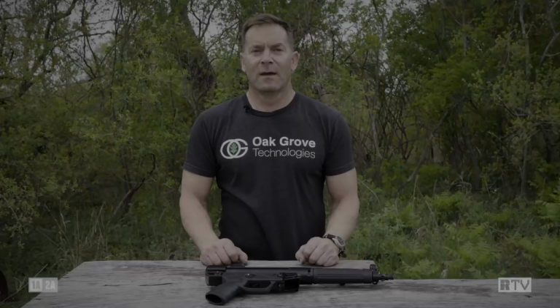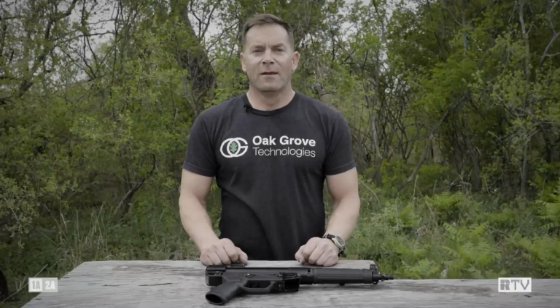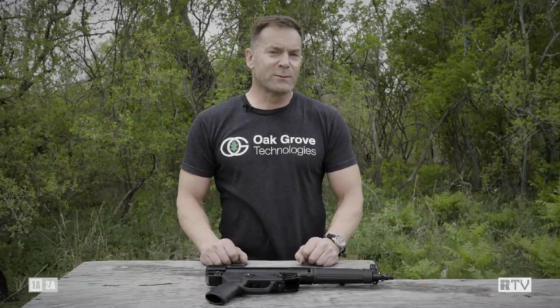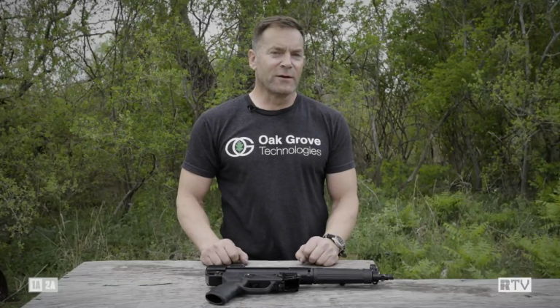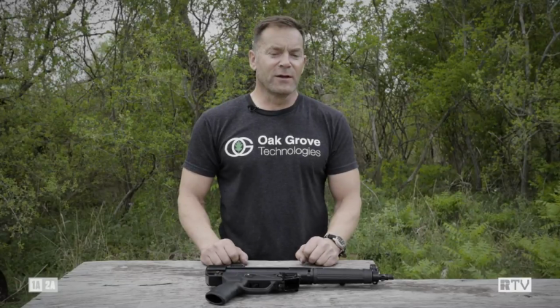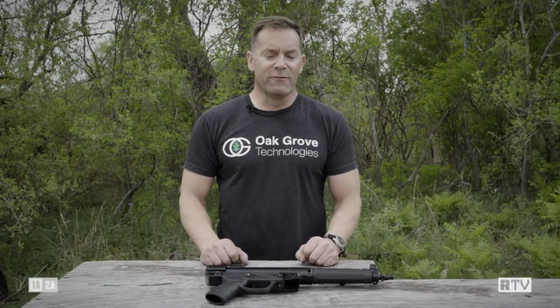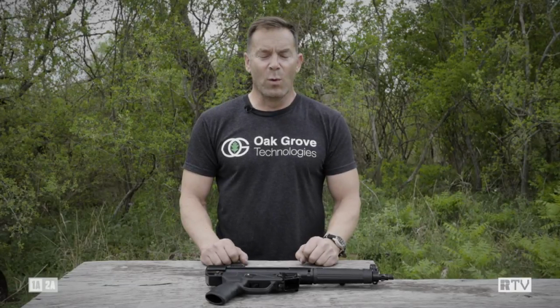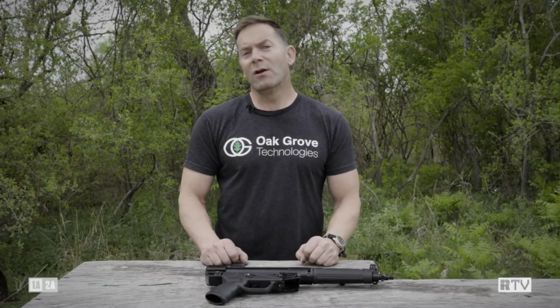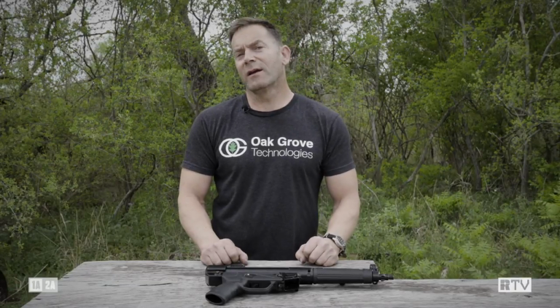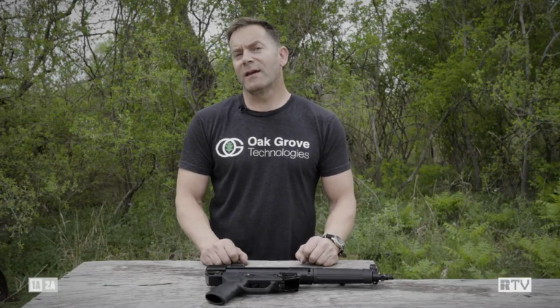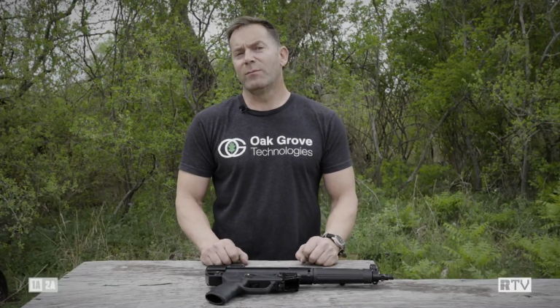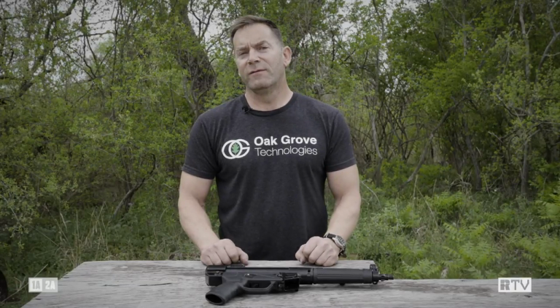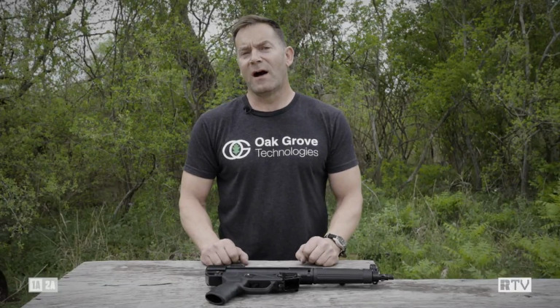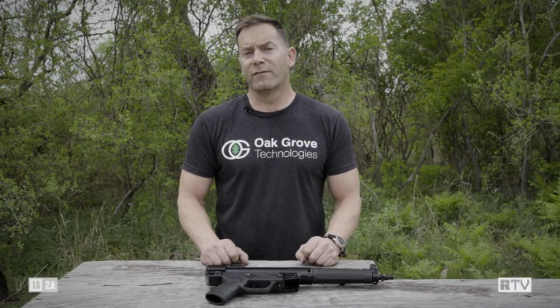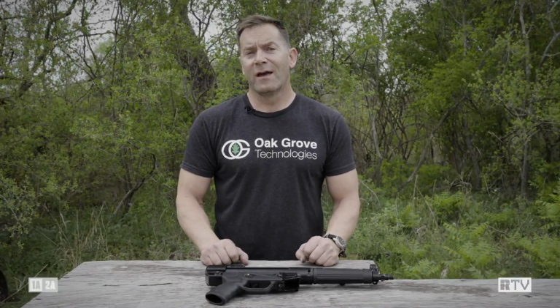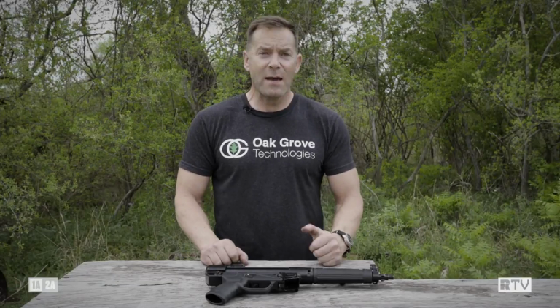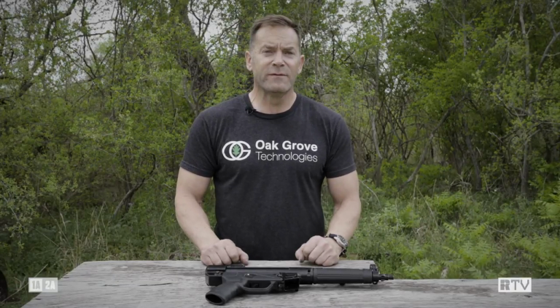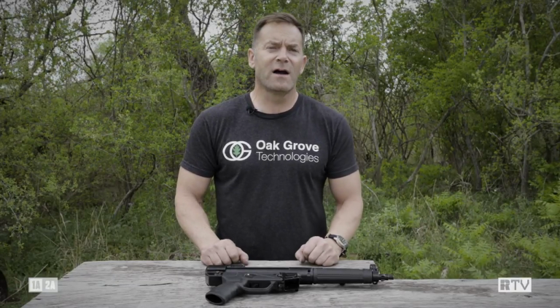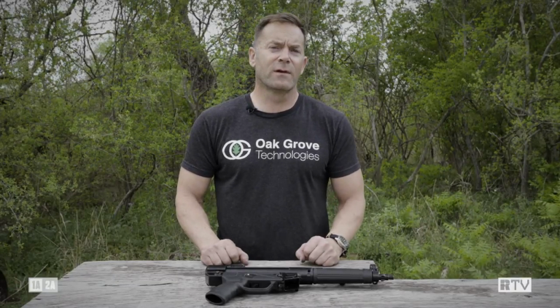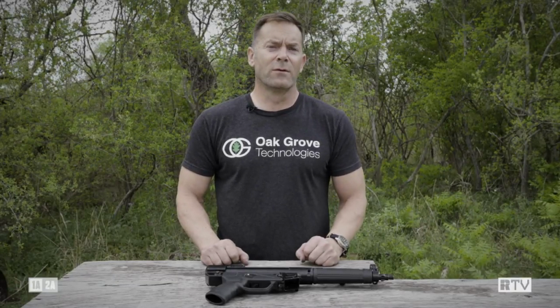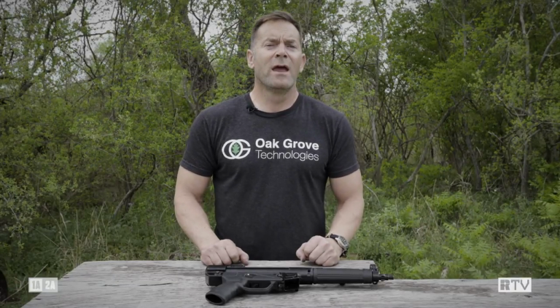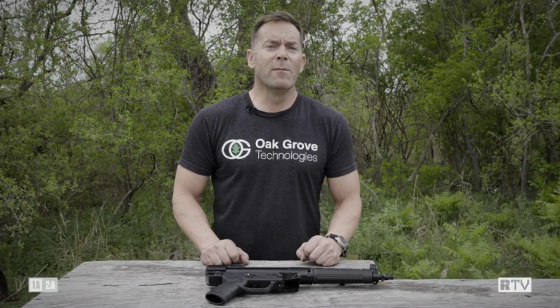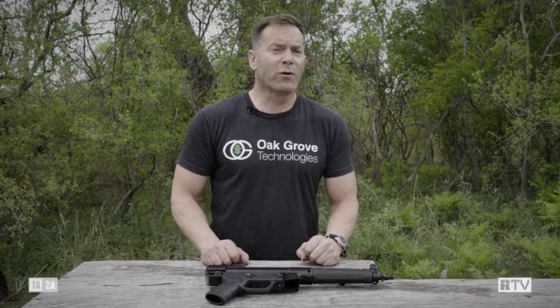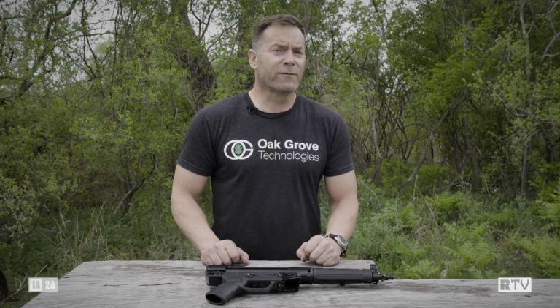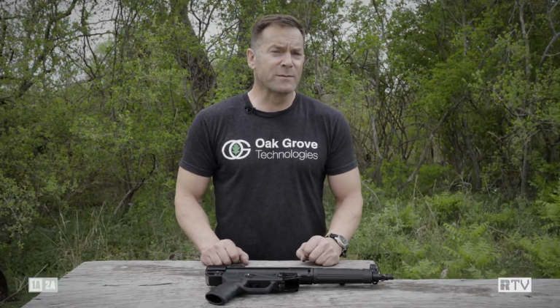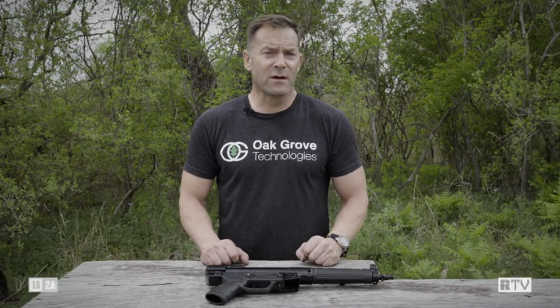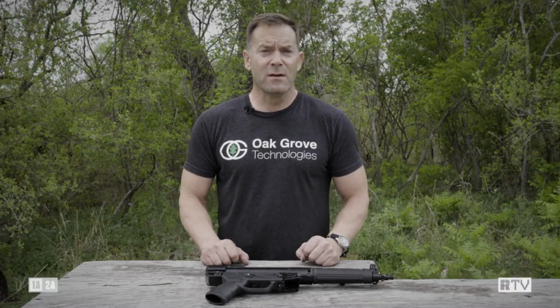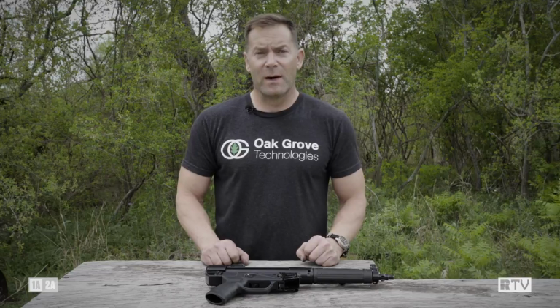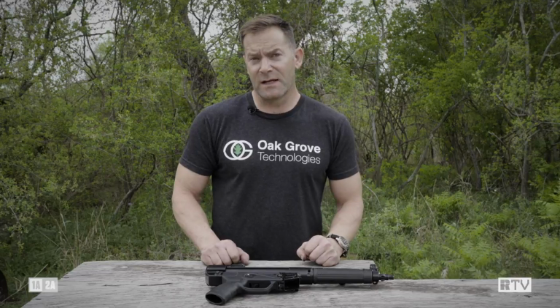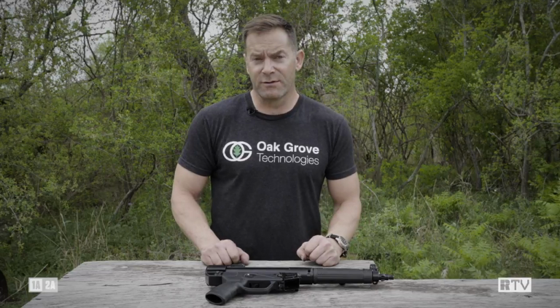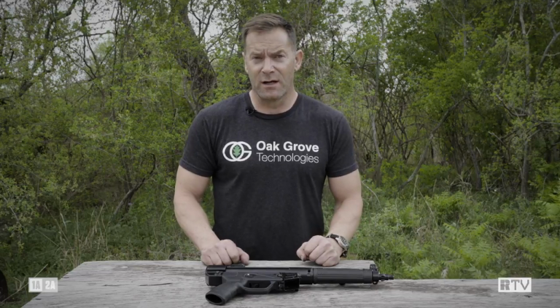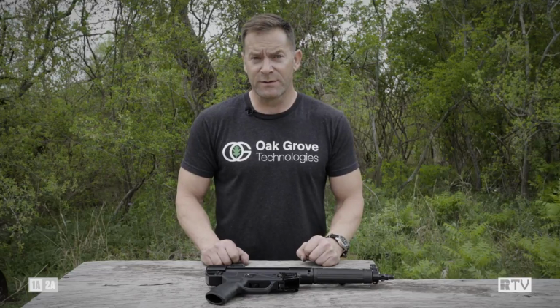This week on The Gun Room, we're looking at the AP-5, an MP-5 clone imported from Turkey by Century Arms.